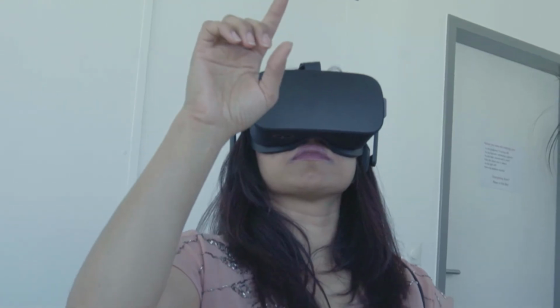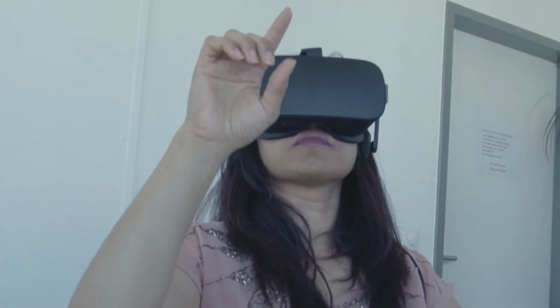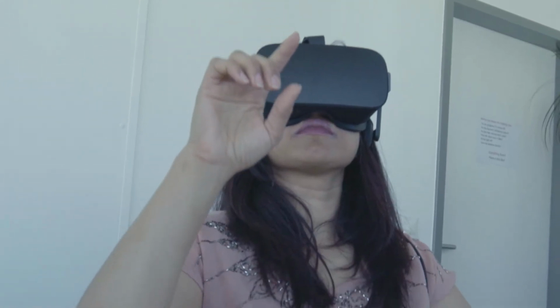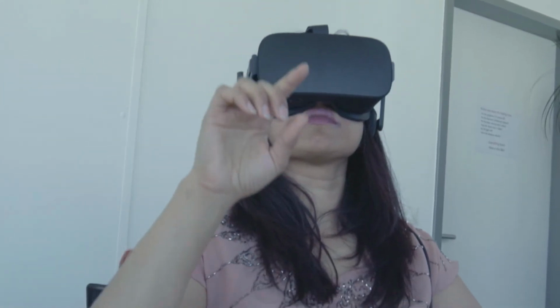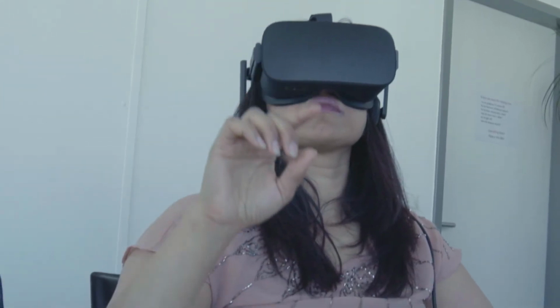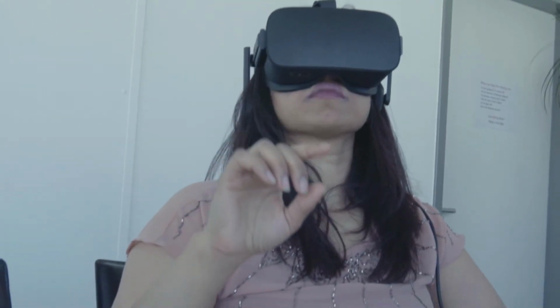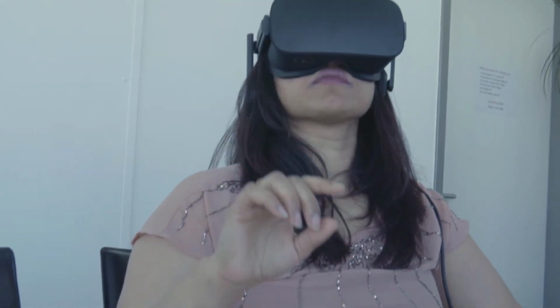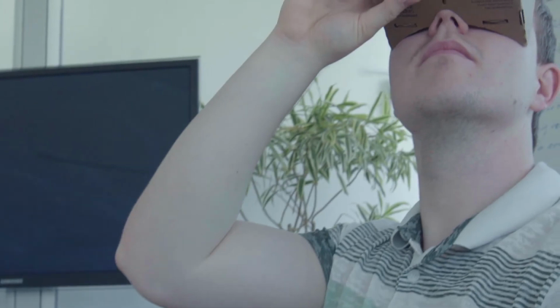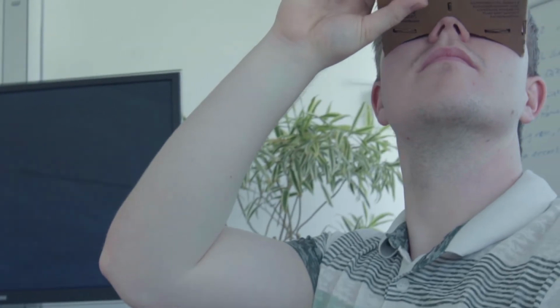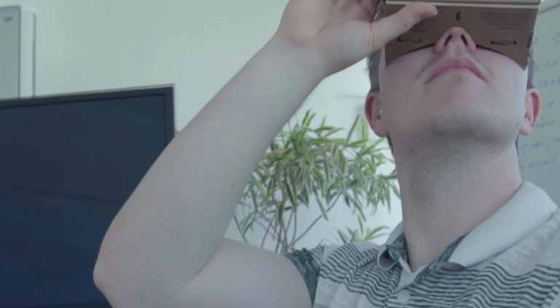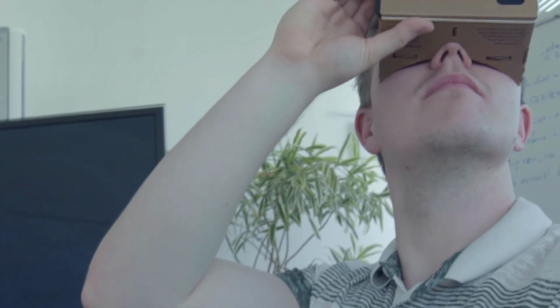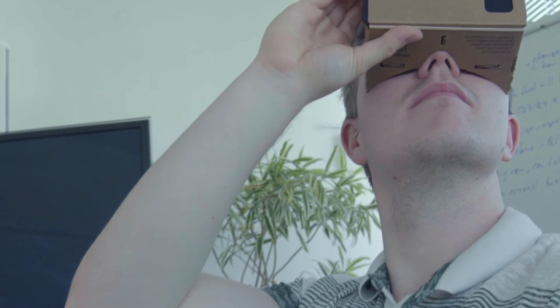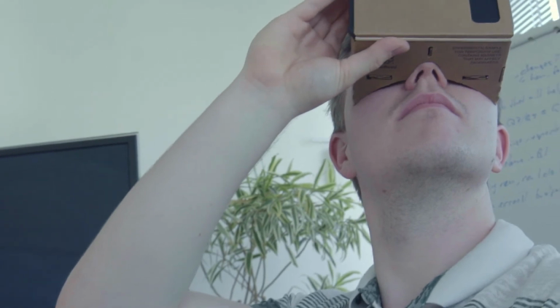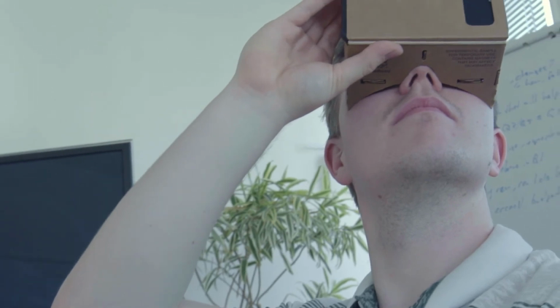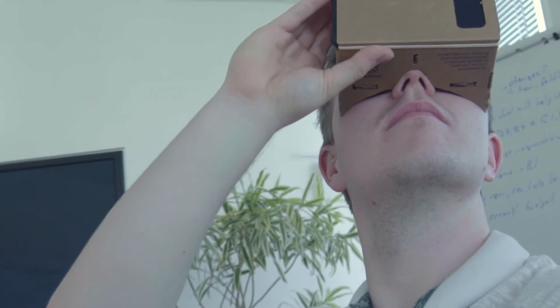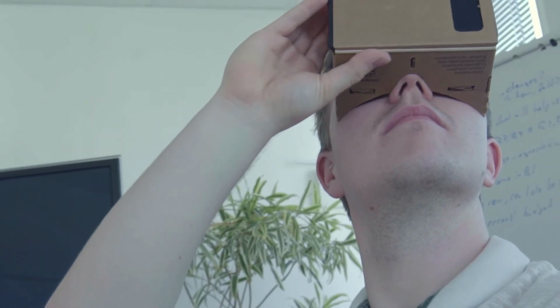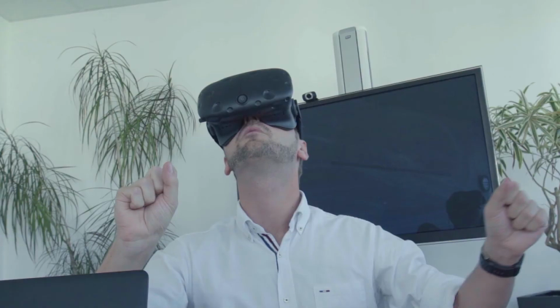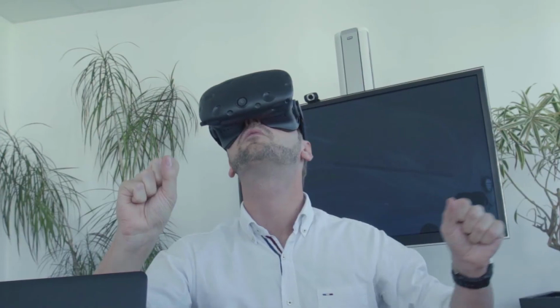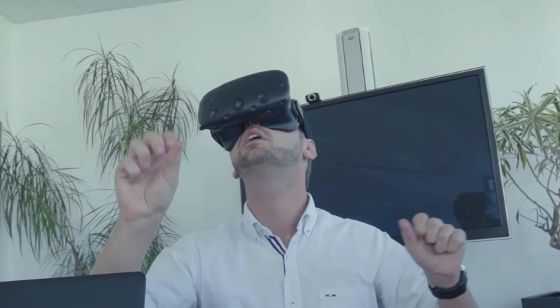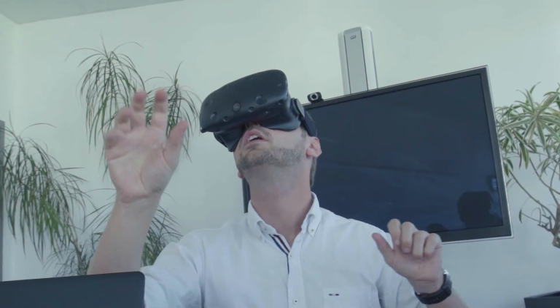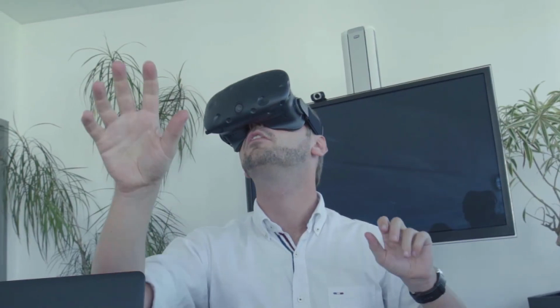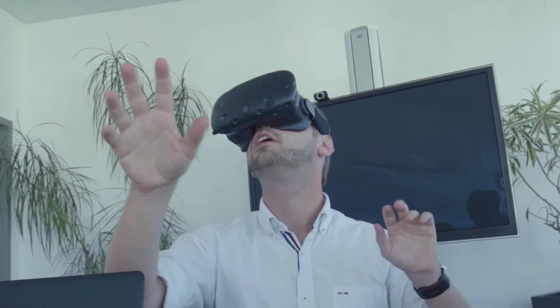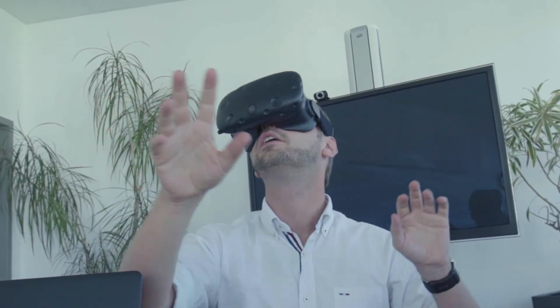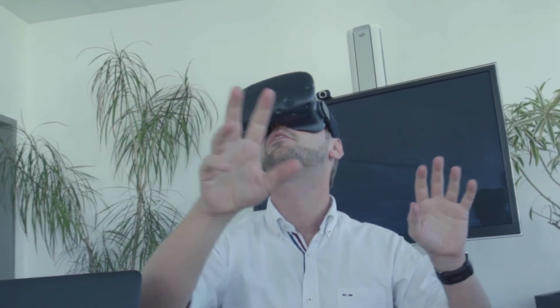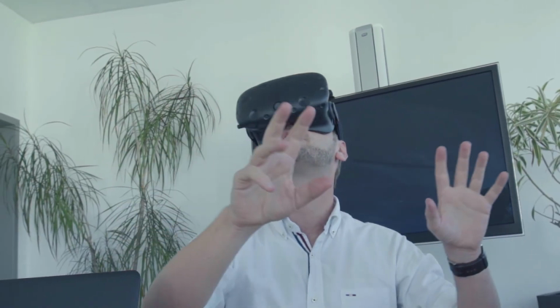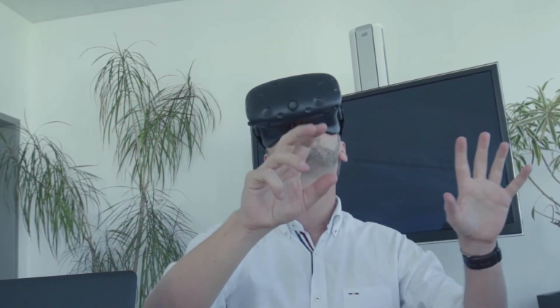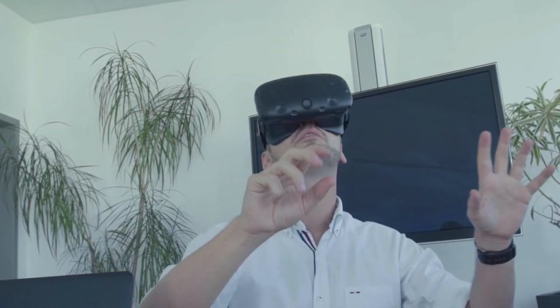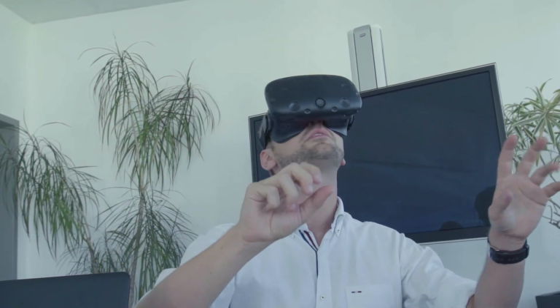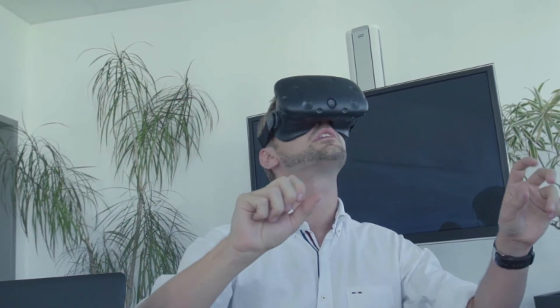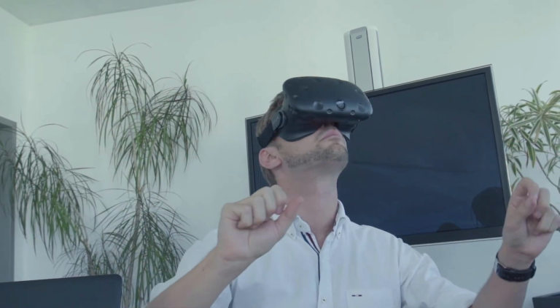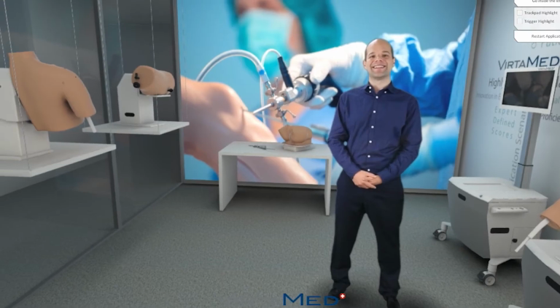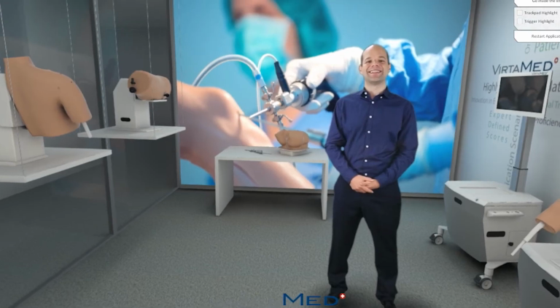Or at a conference, you hand across a Google Cardboard and you're there inside the body, right there and then.